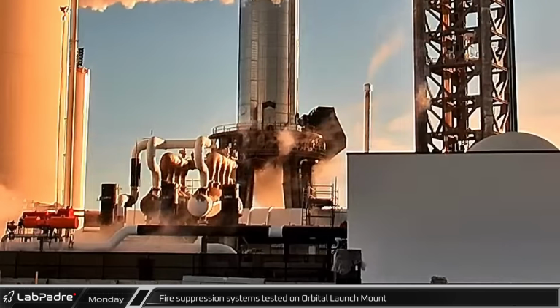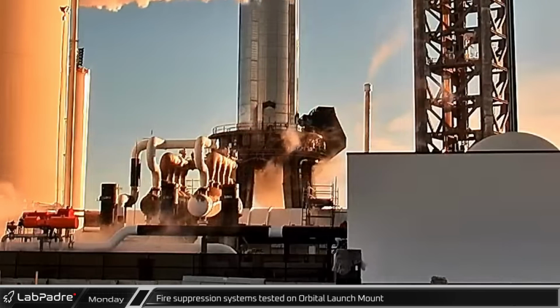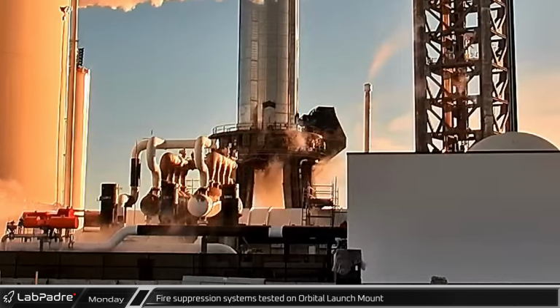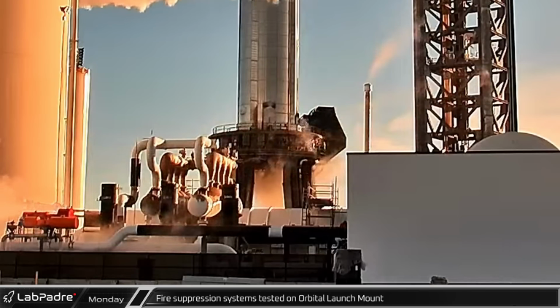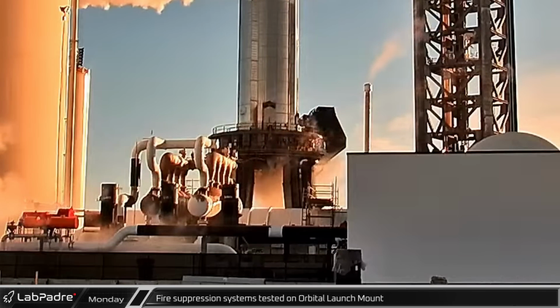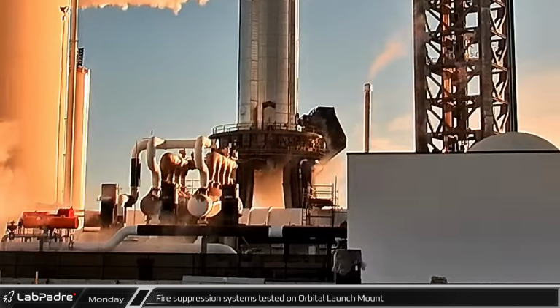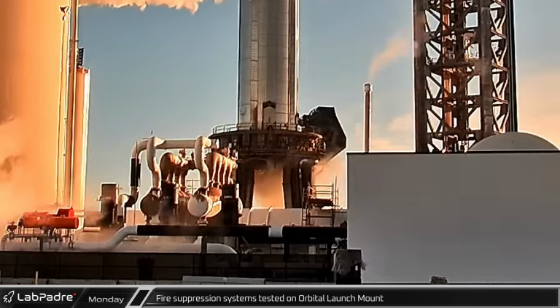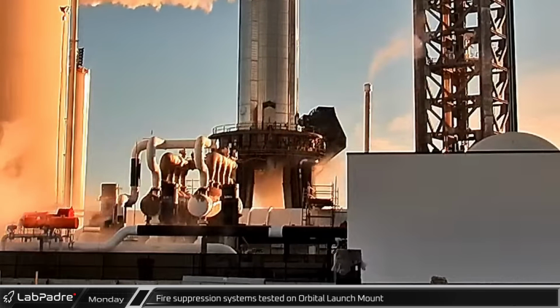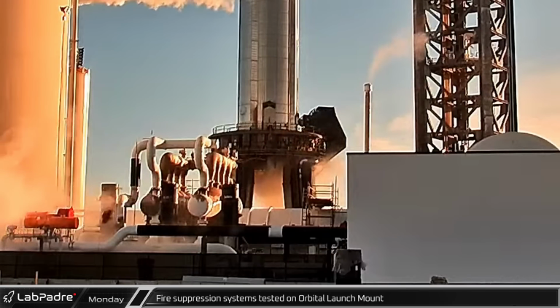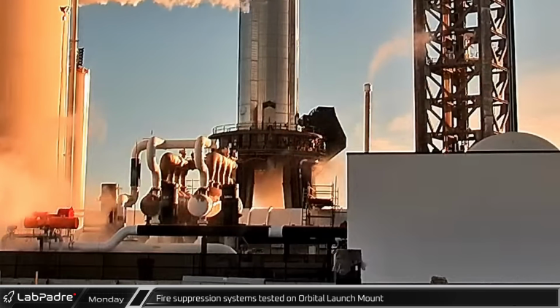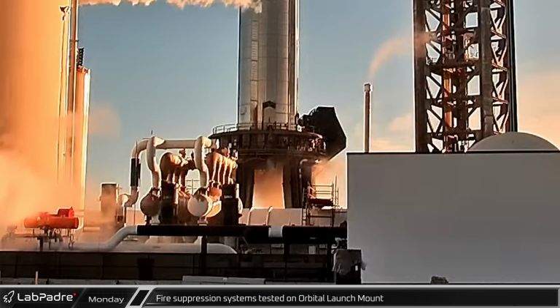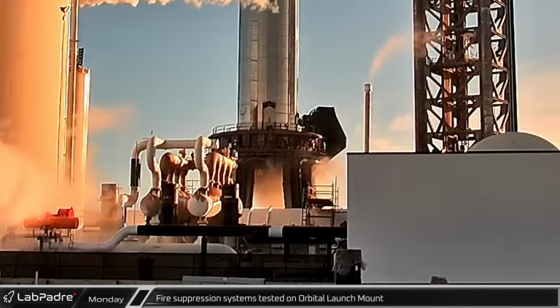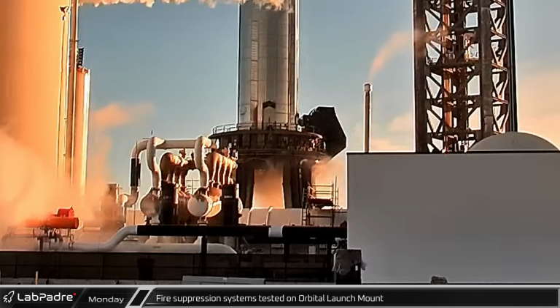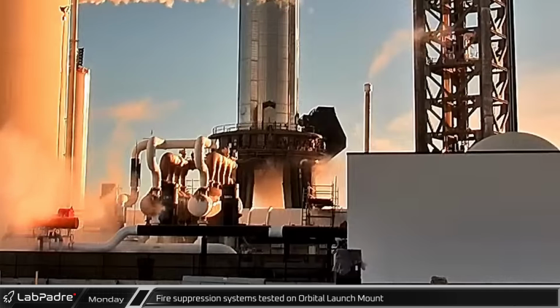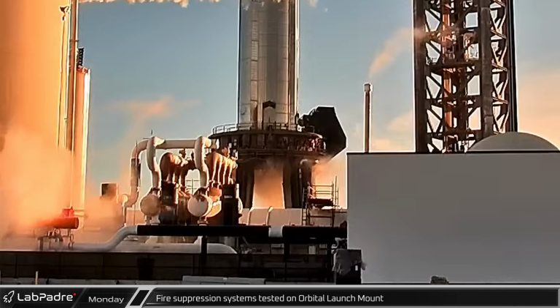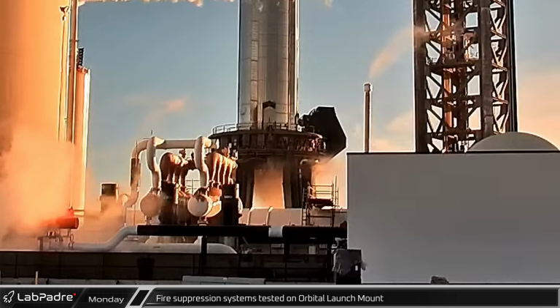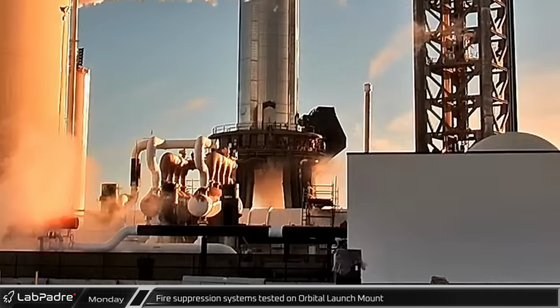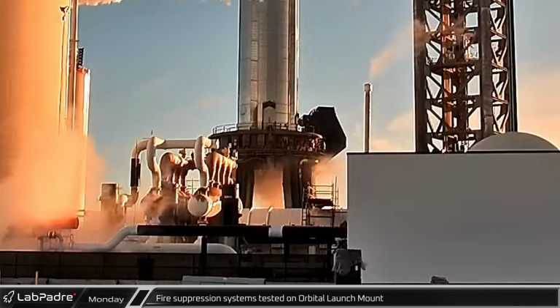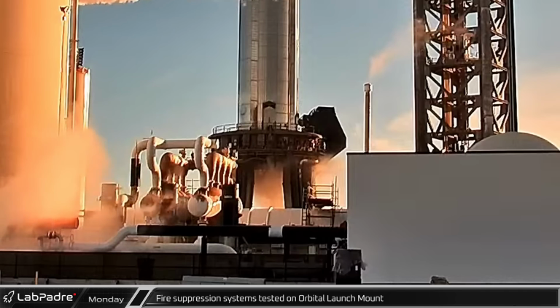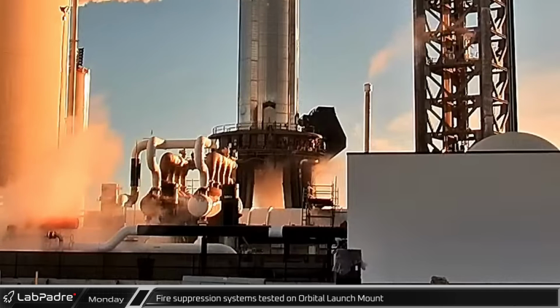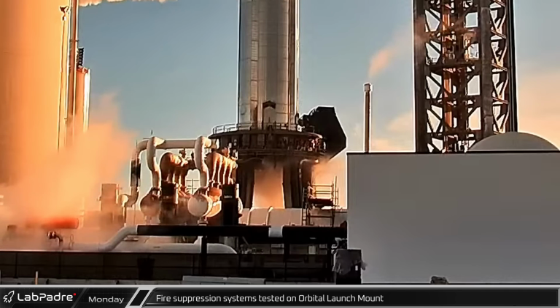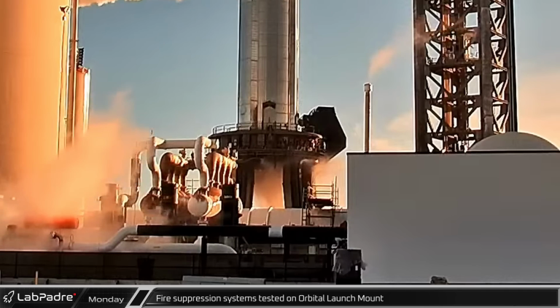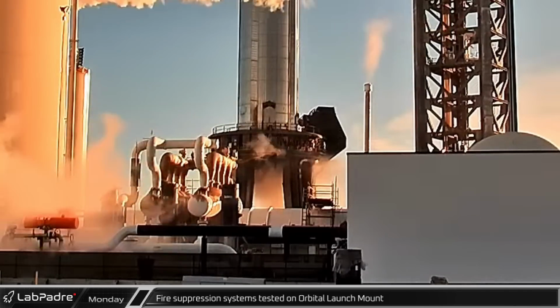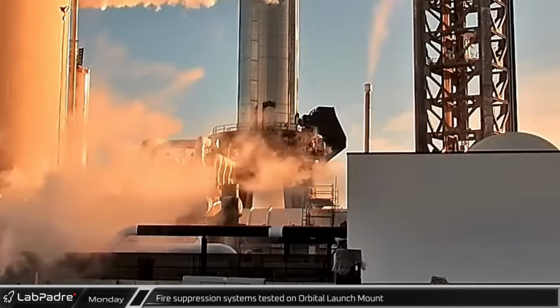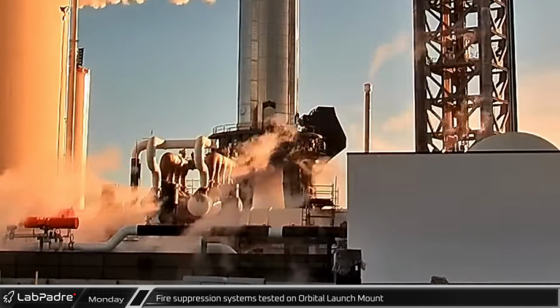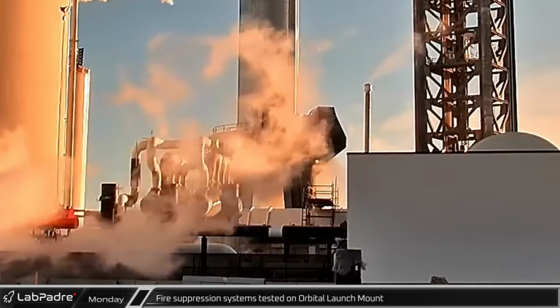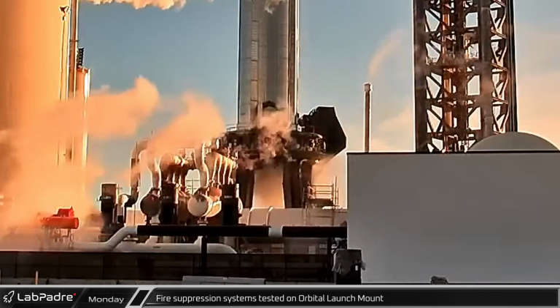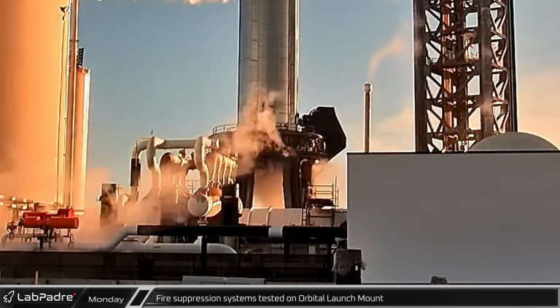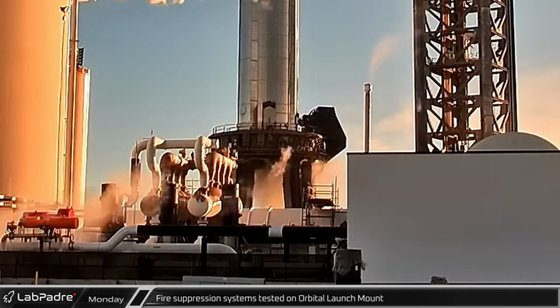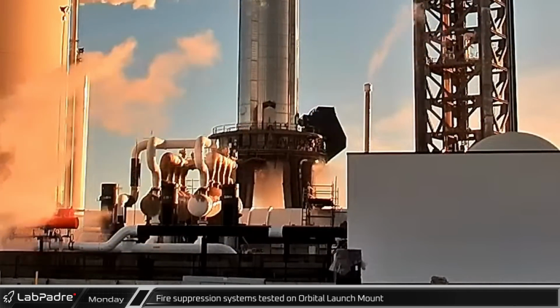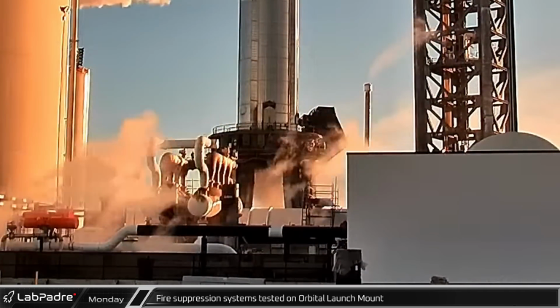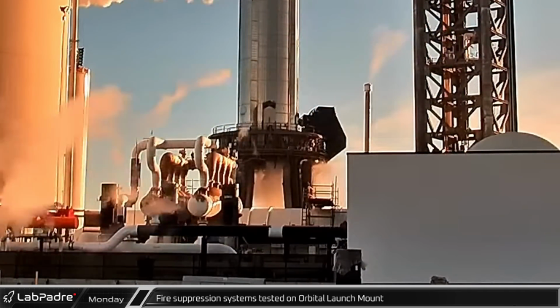About 45 minutes later, the FireX suppression system — designed to prevent flammable gas buildup — was tested on the orbital launch mount.